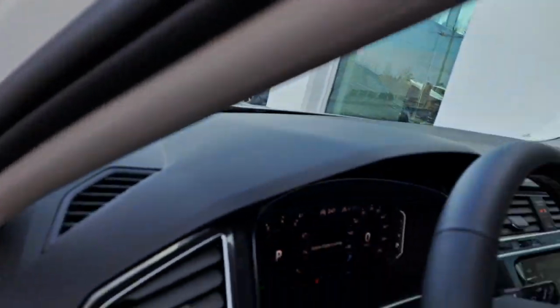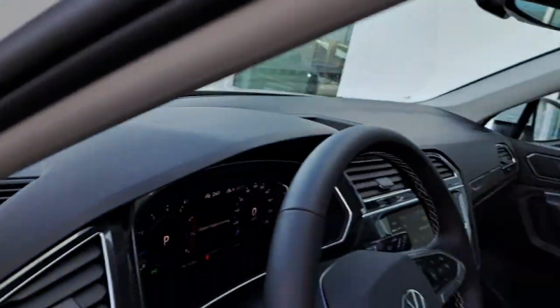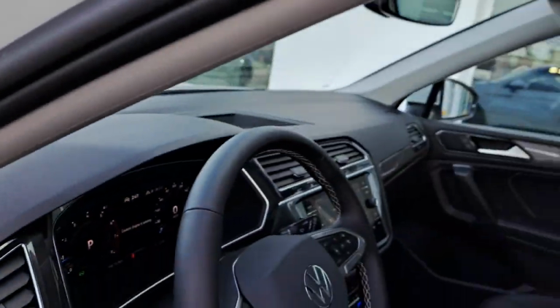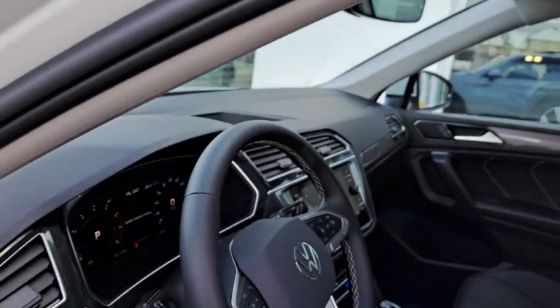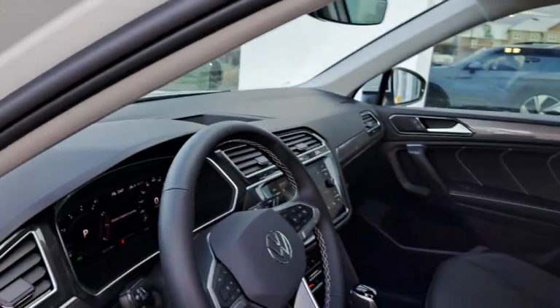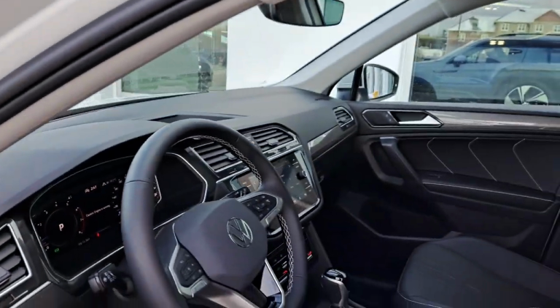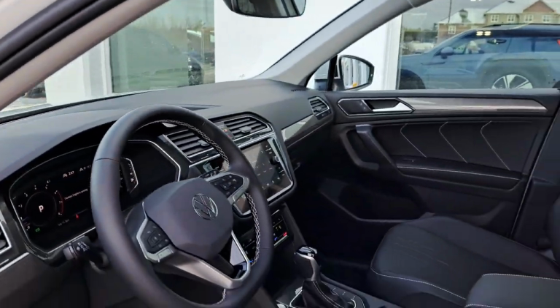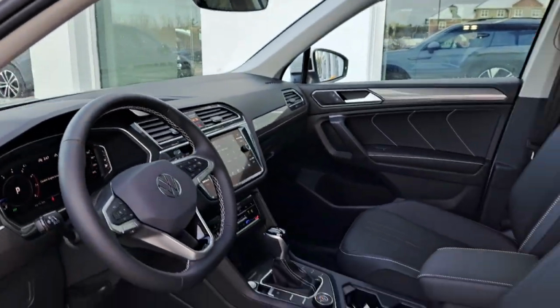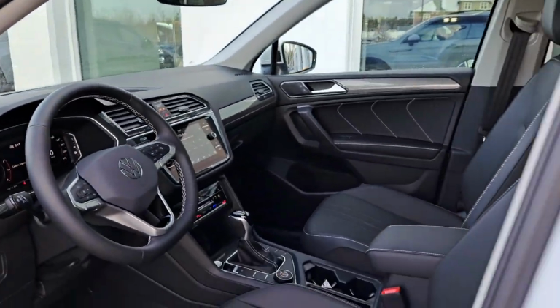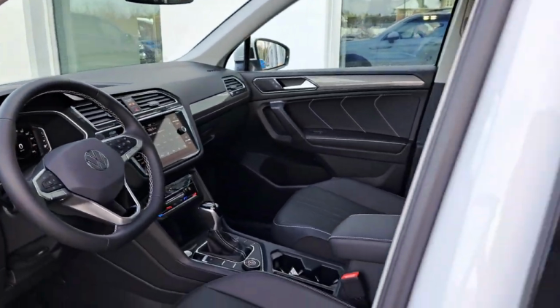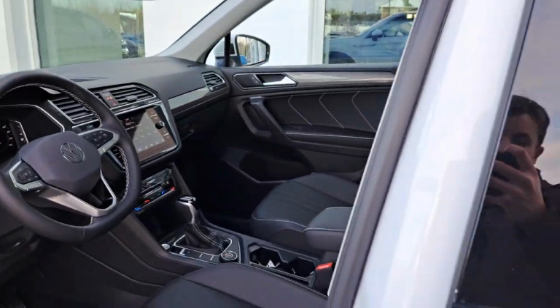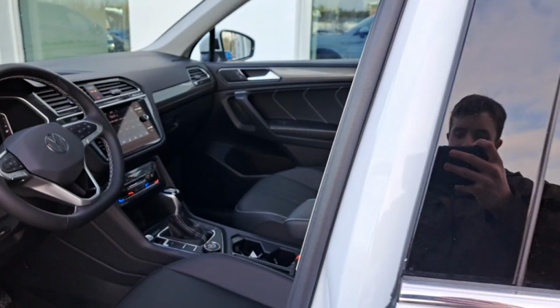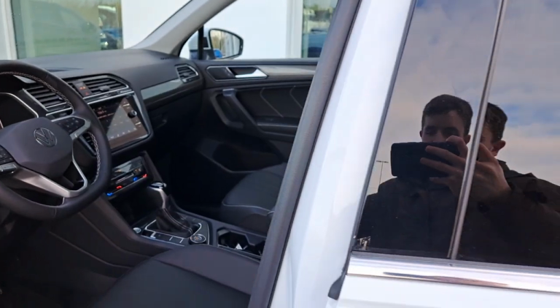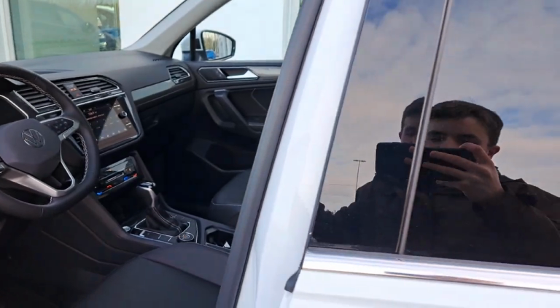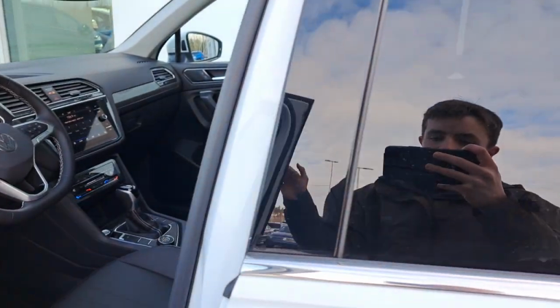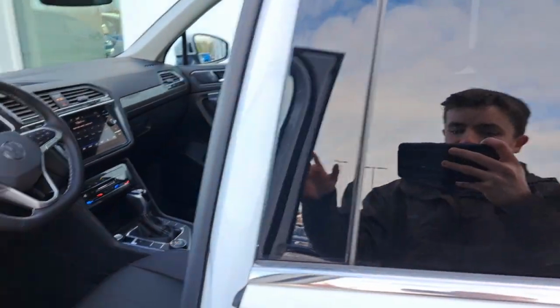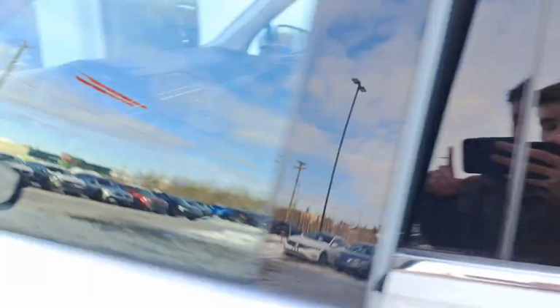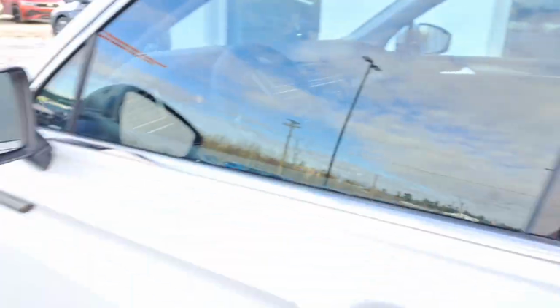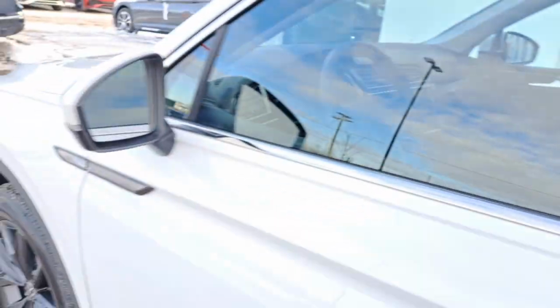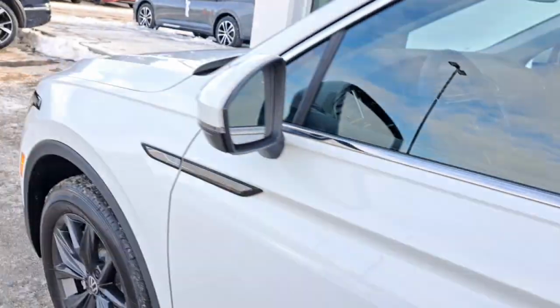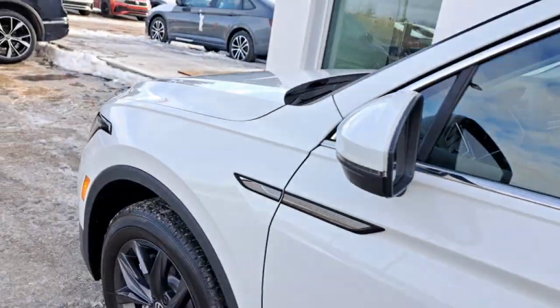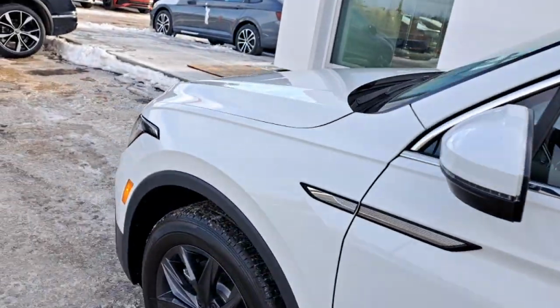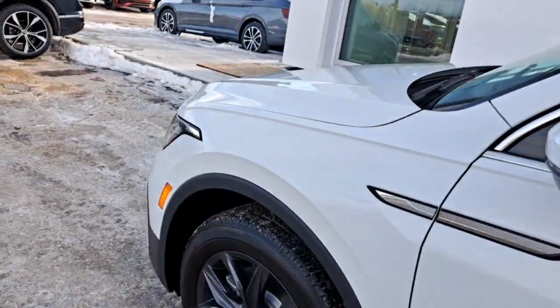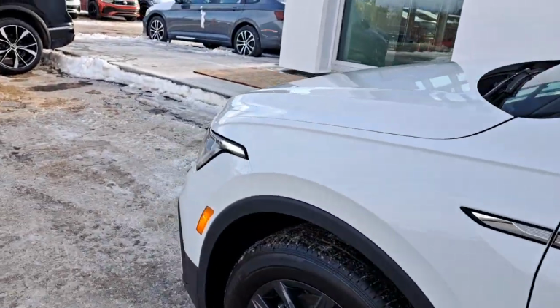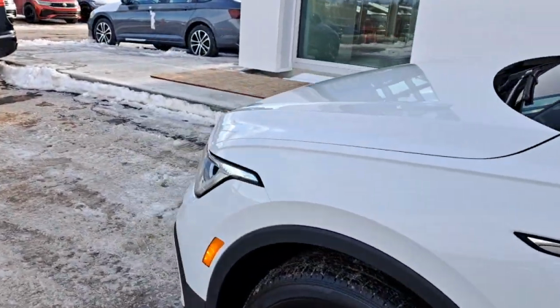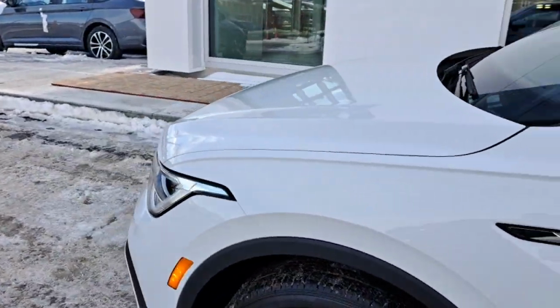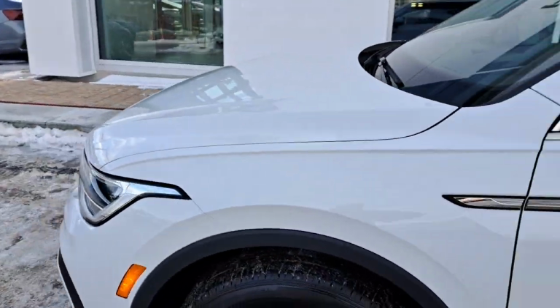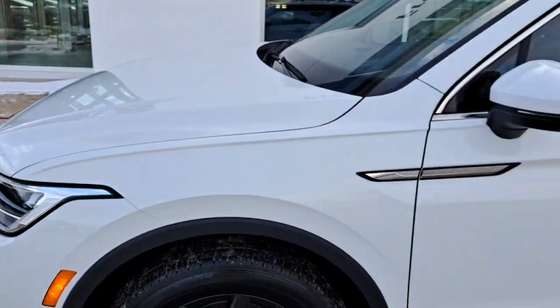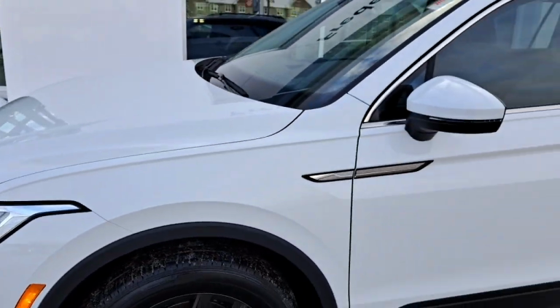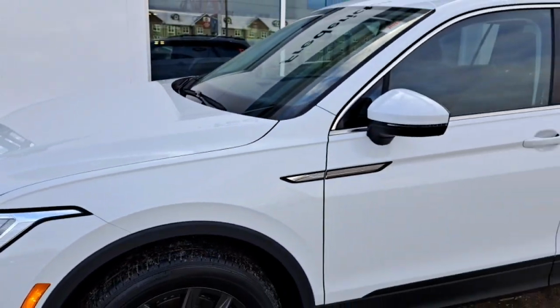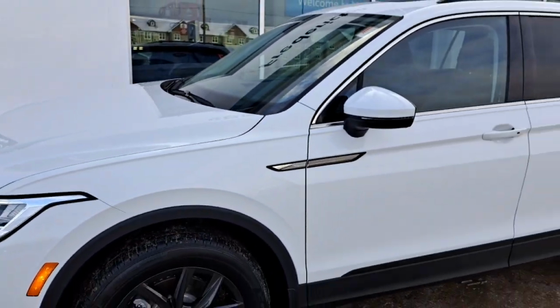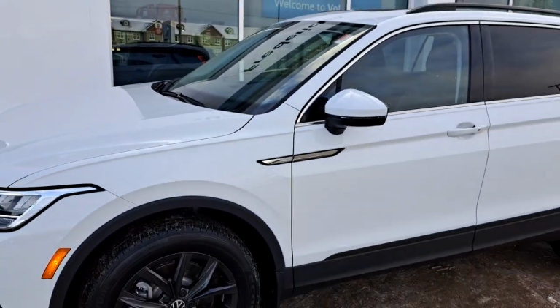That is our 2024 Volkswagen Tiguan Comfort Line. Come check it out at Fredericton Volkswagen.